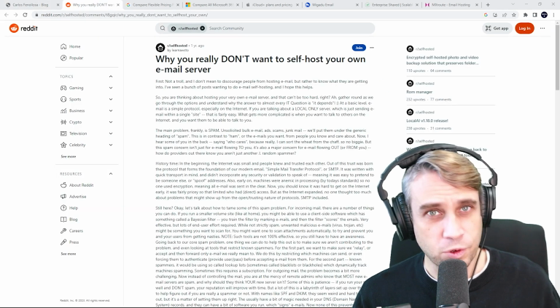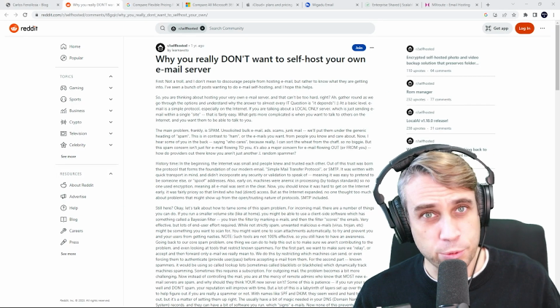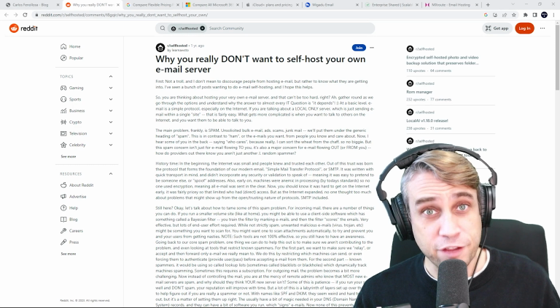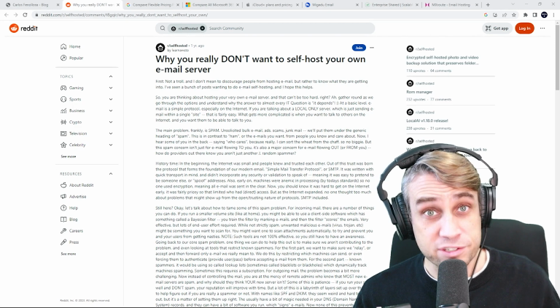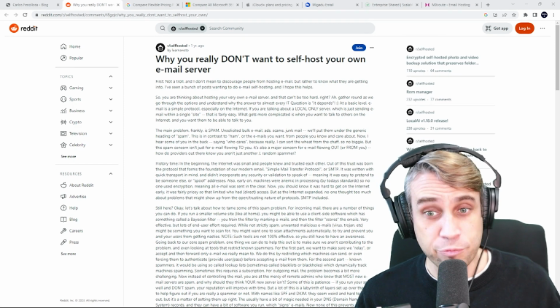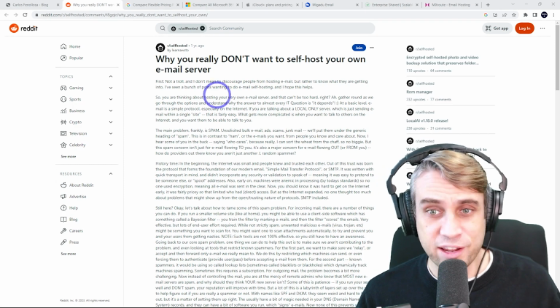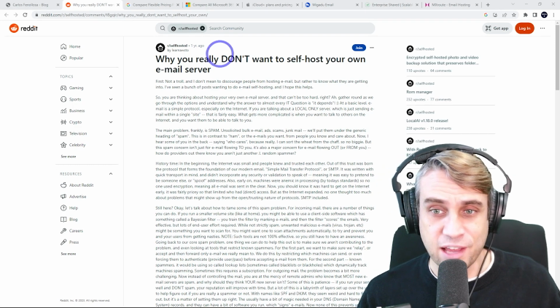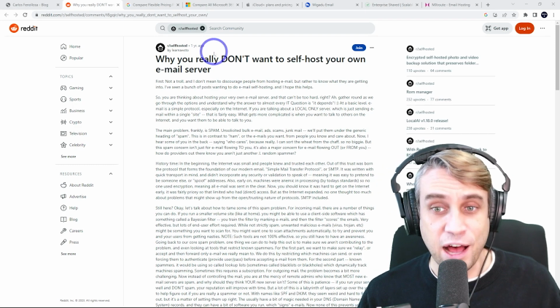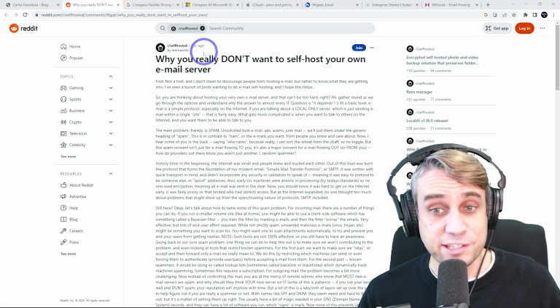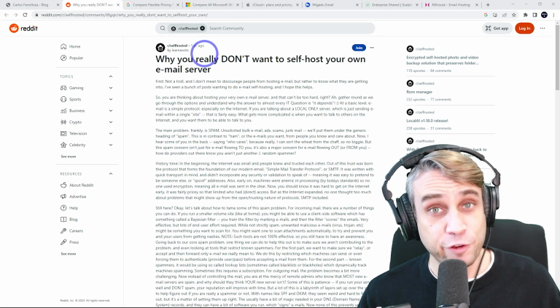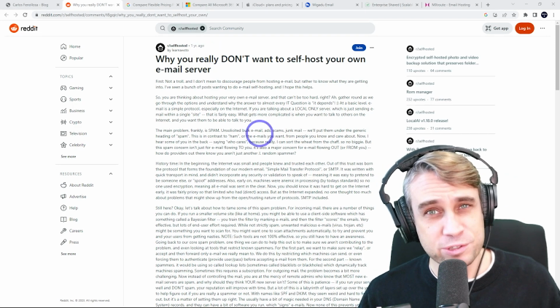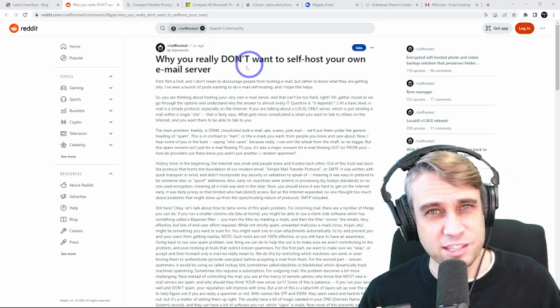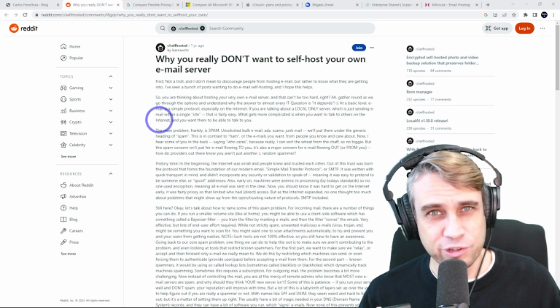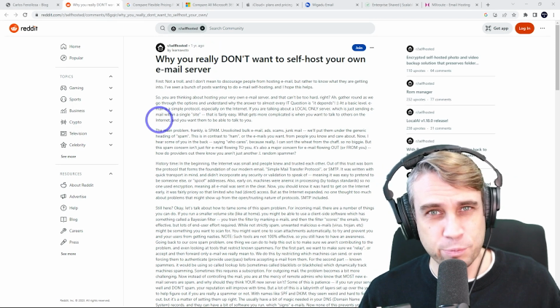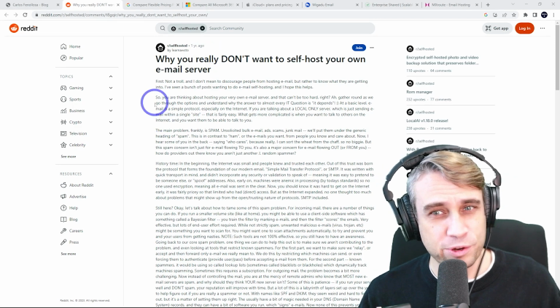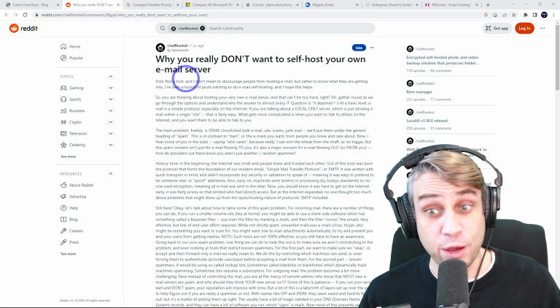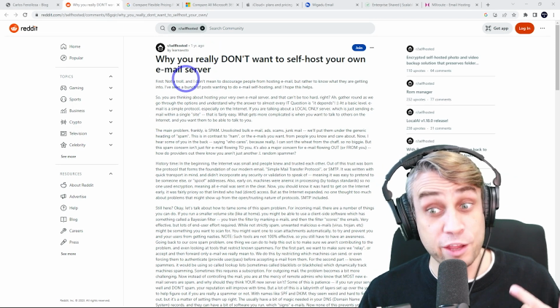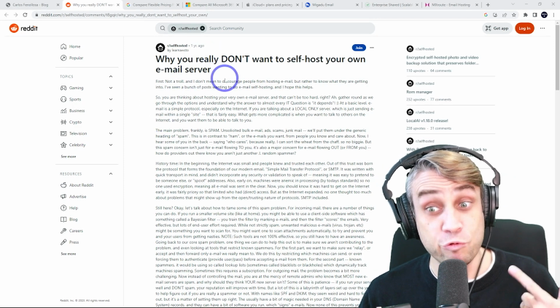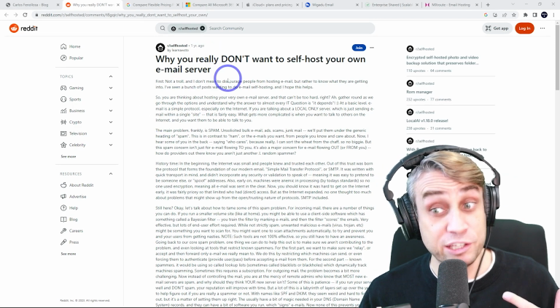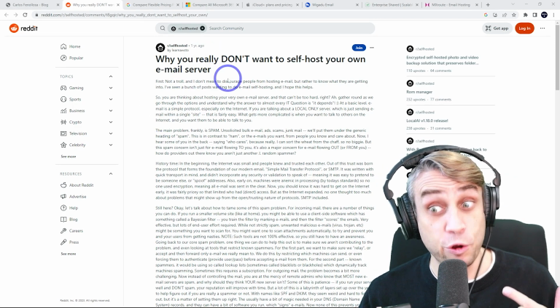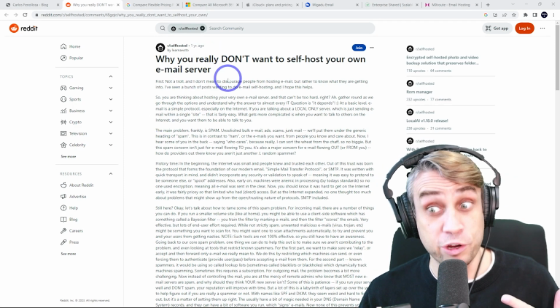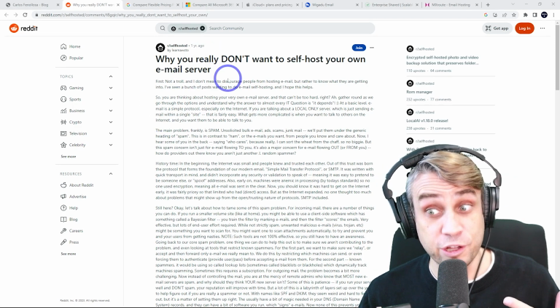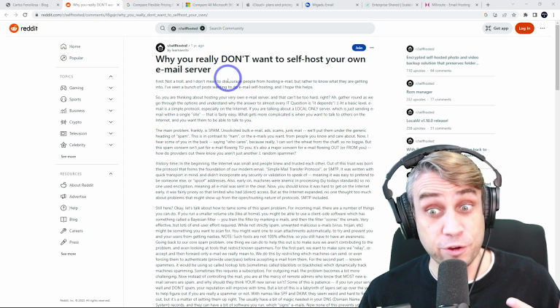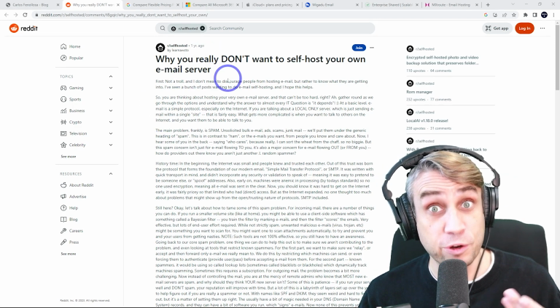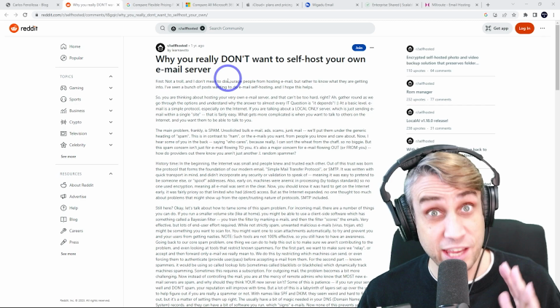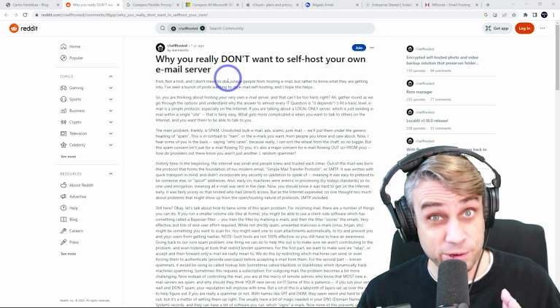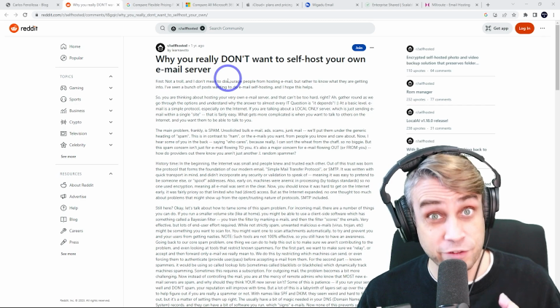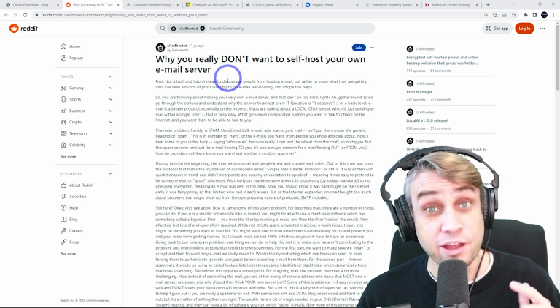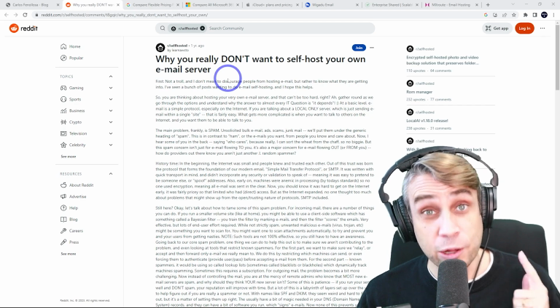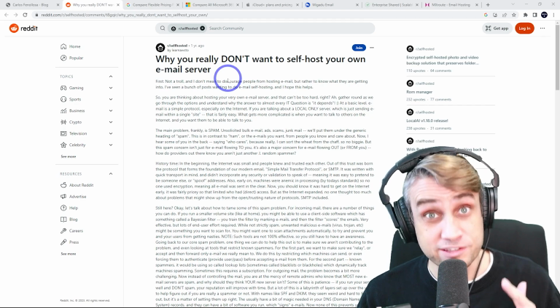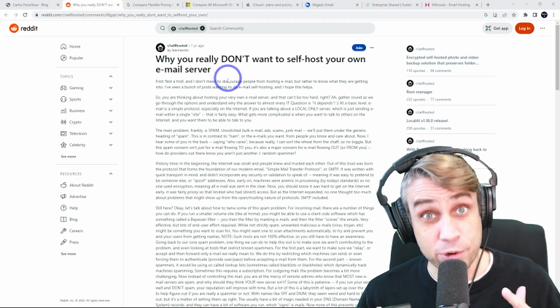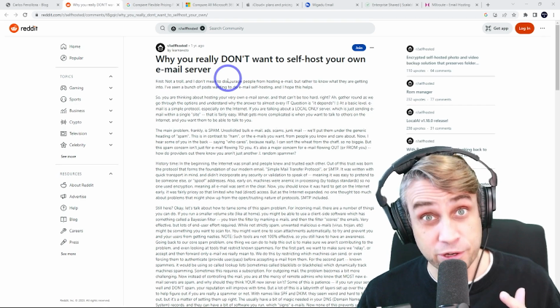Also, one of my favorite subreddits is r/selfhosted. There's a really good post about why you really don't want to self-host your own email server. I'll link to that one too.